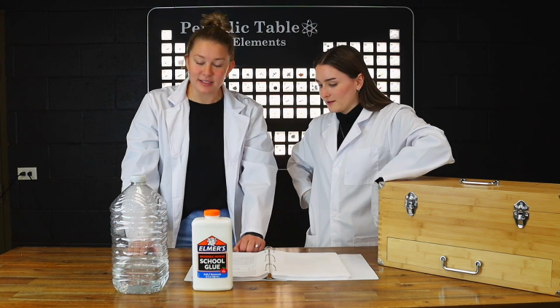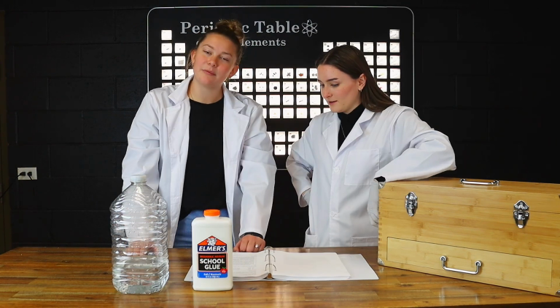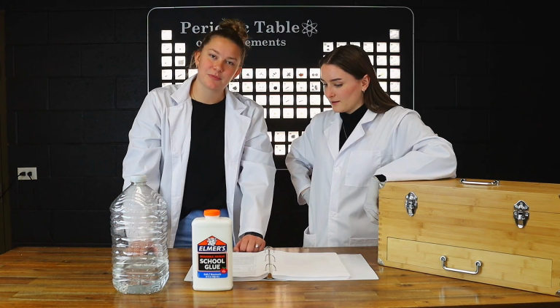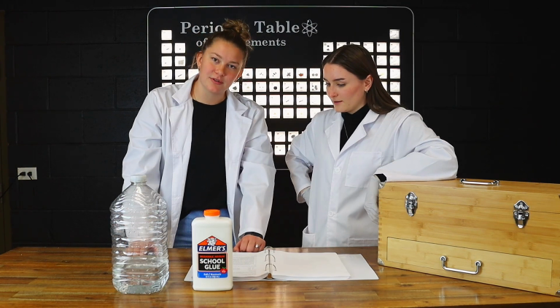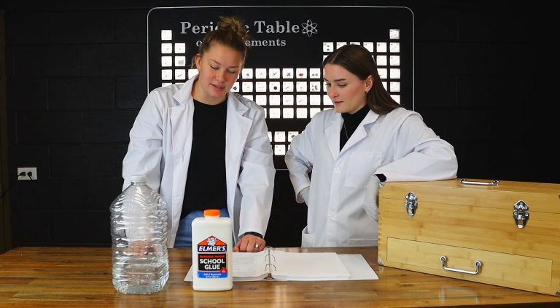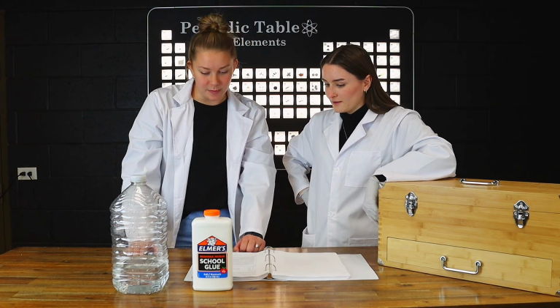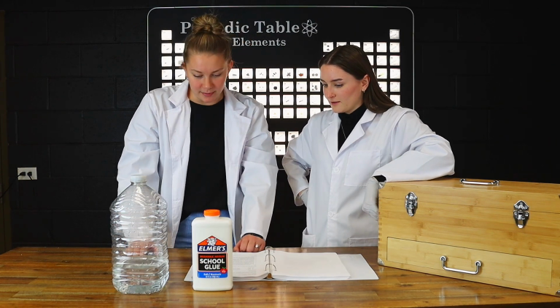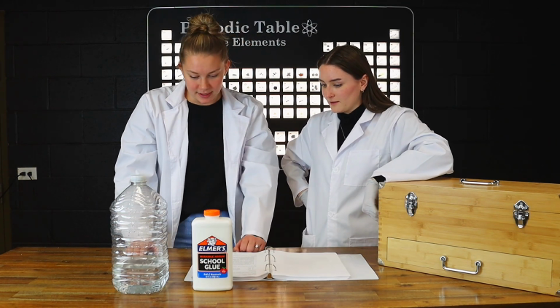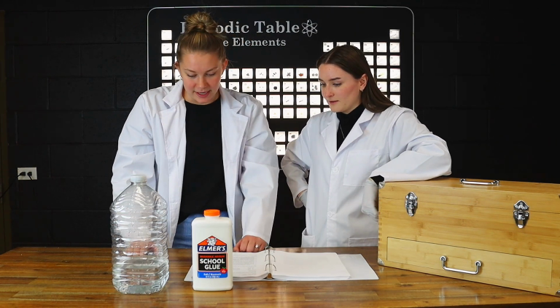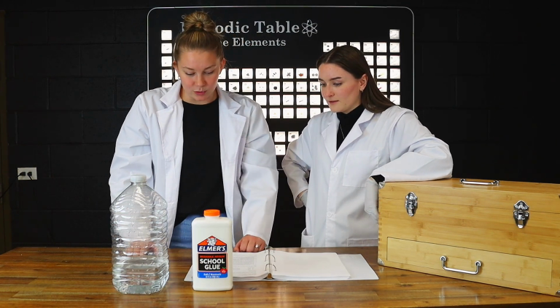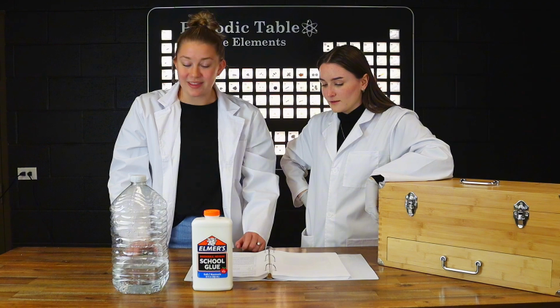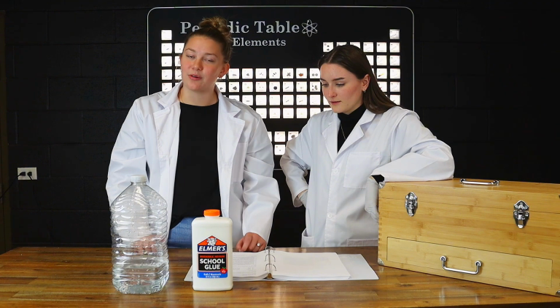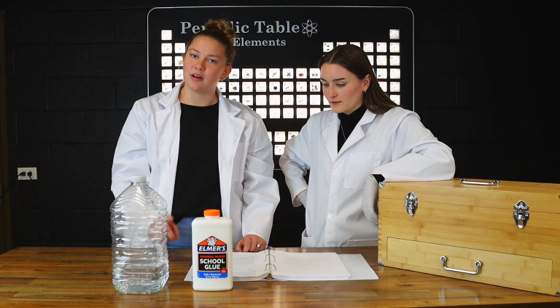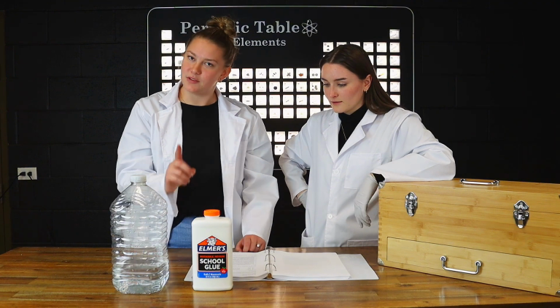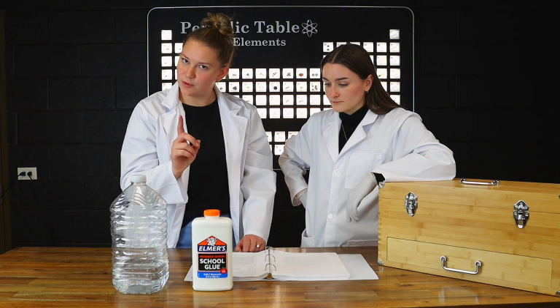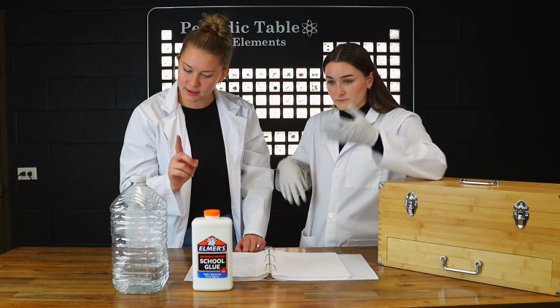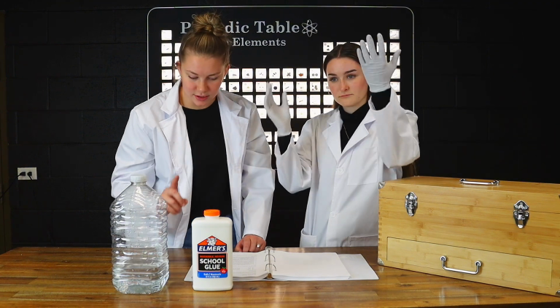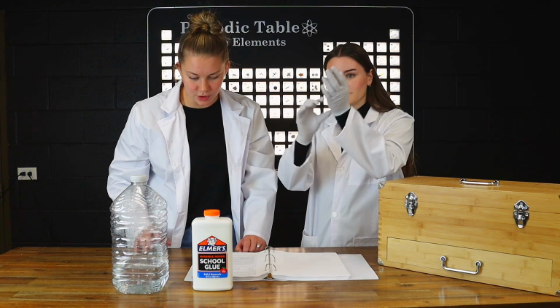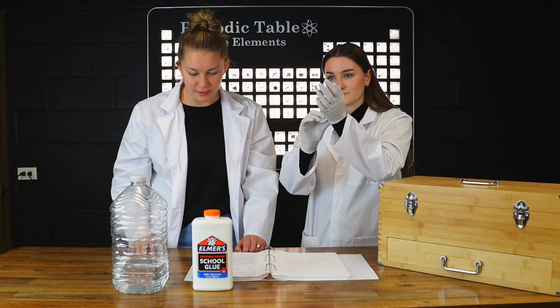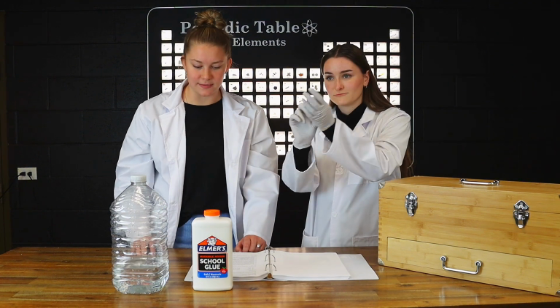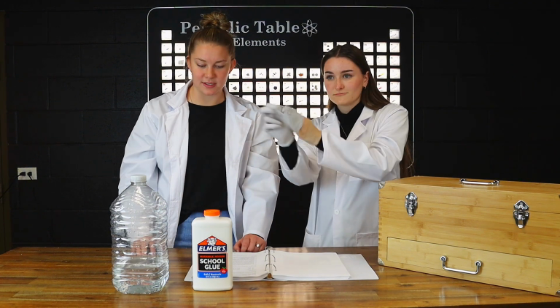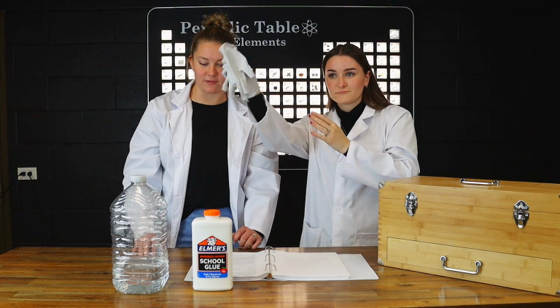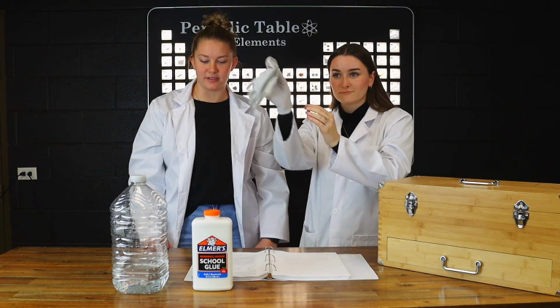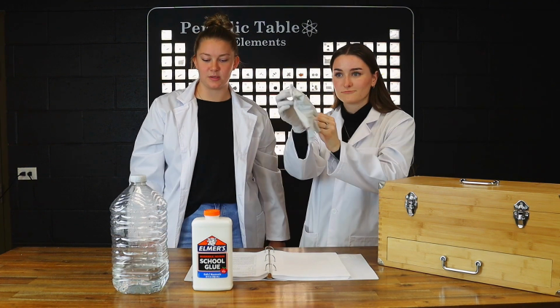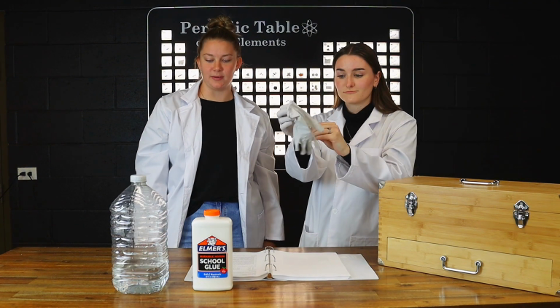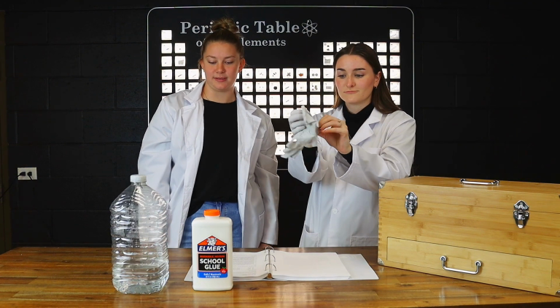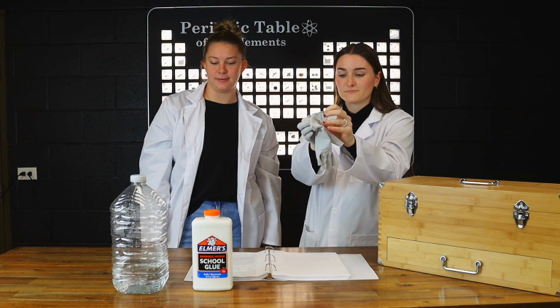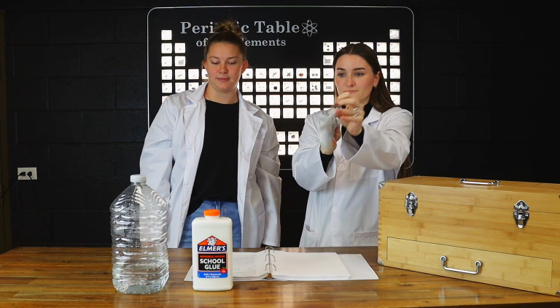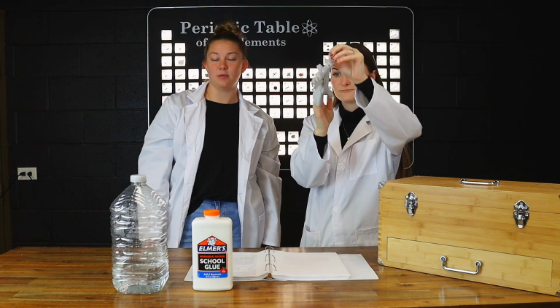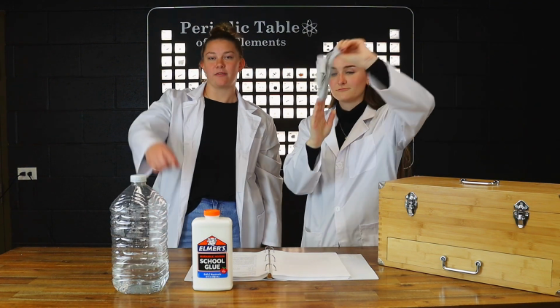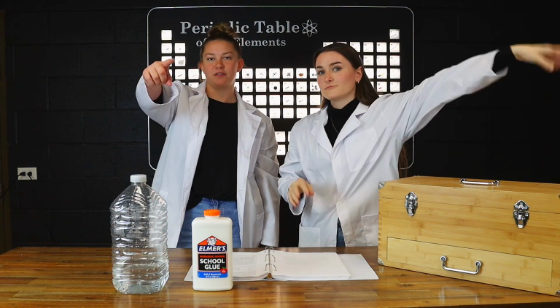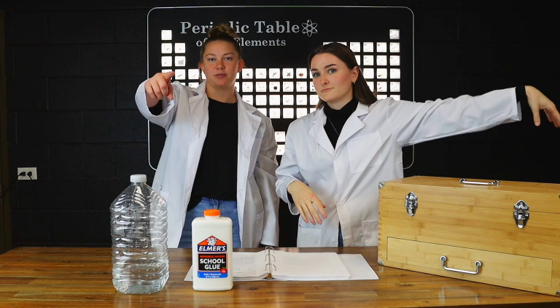The slime which is produced in this experiment can be handled without gloves. Do not consume the substances involved in this experiment. Keep it away from children.